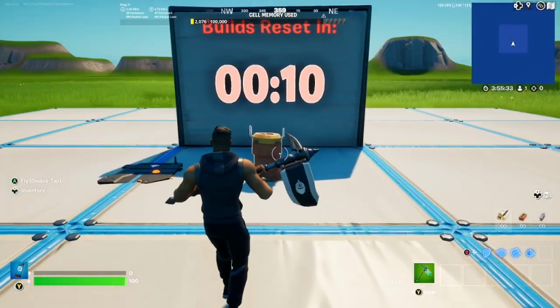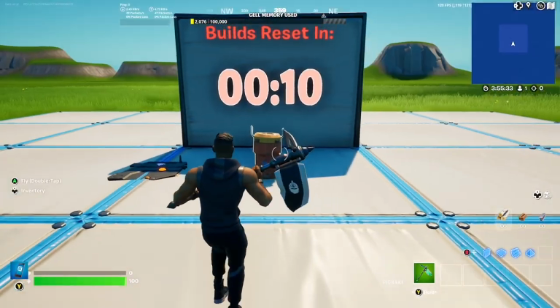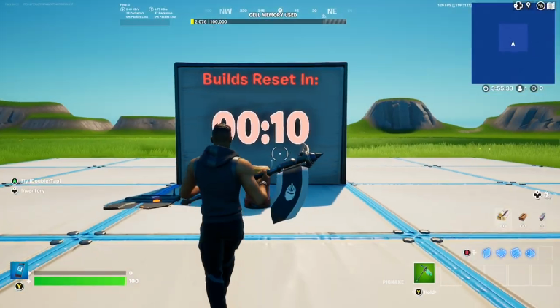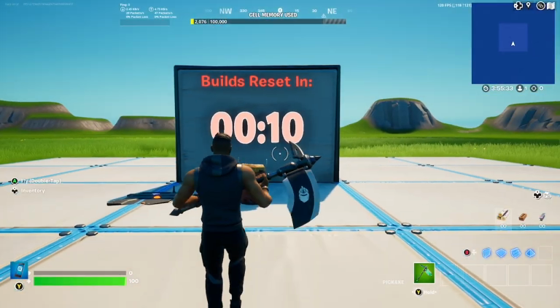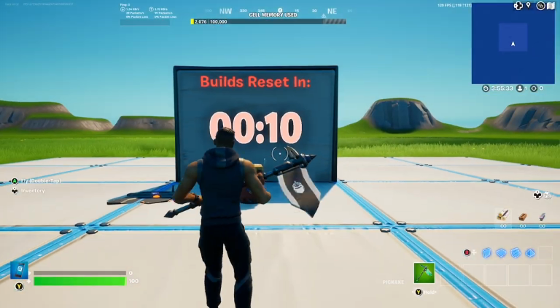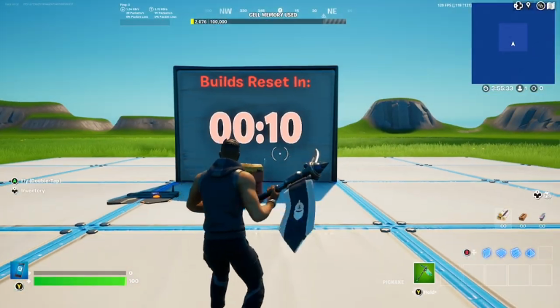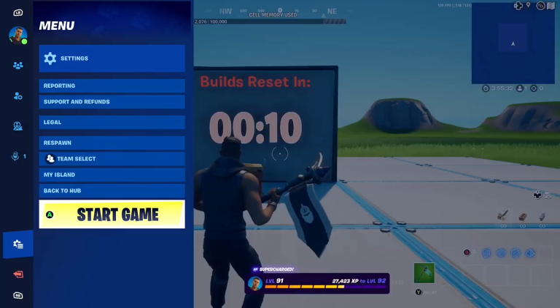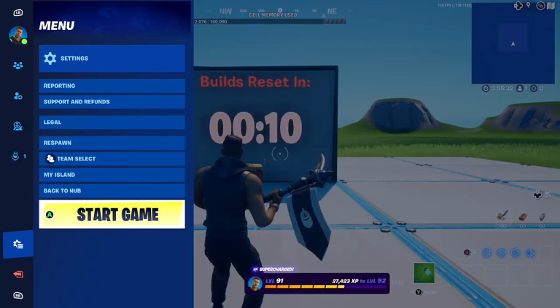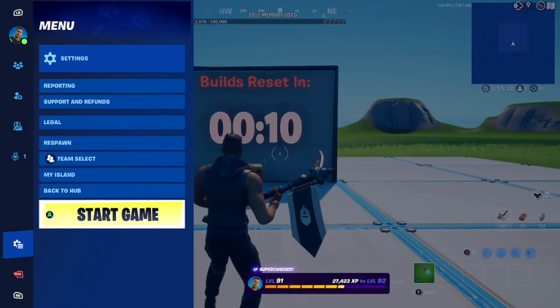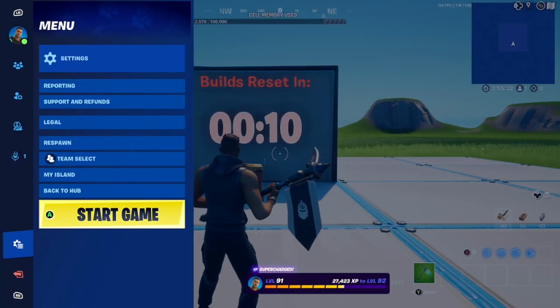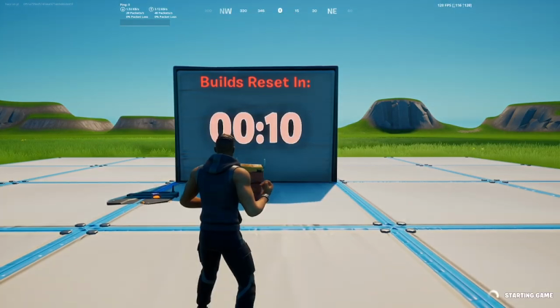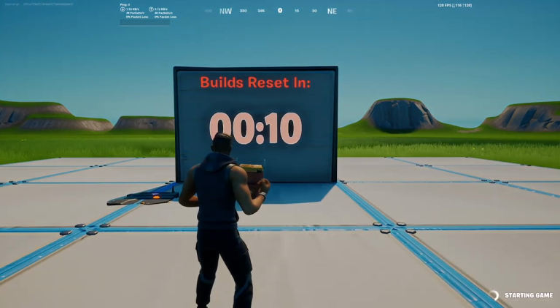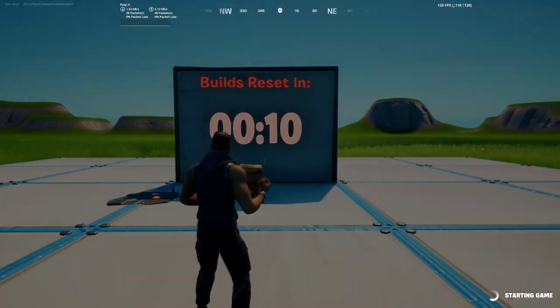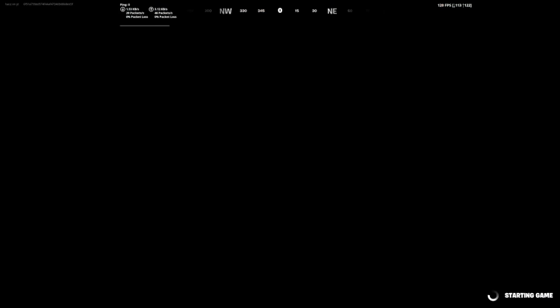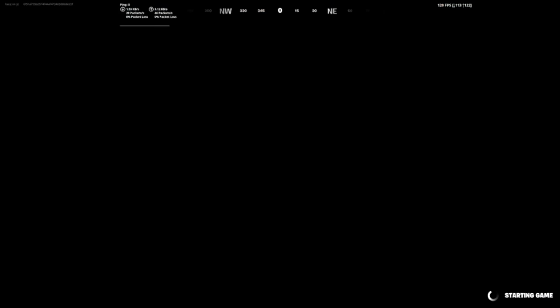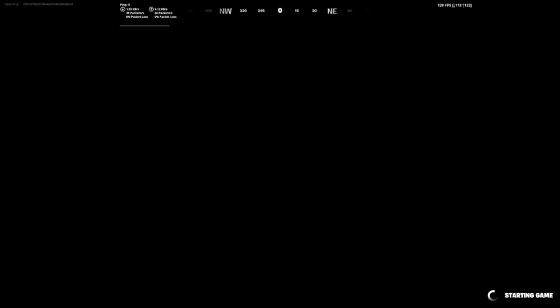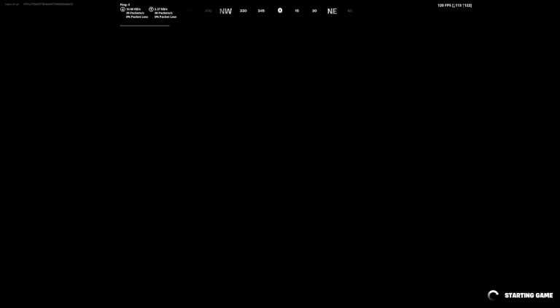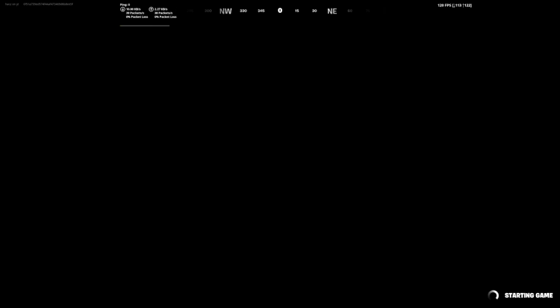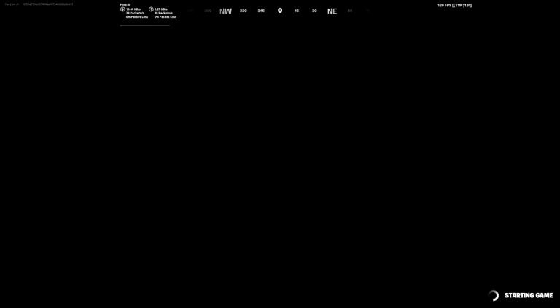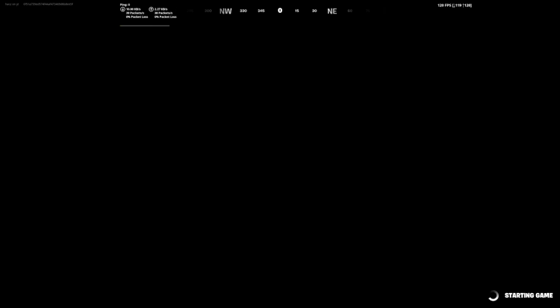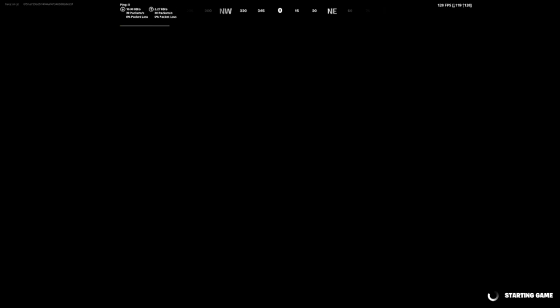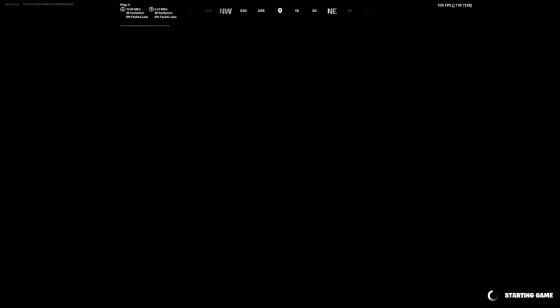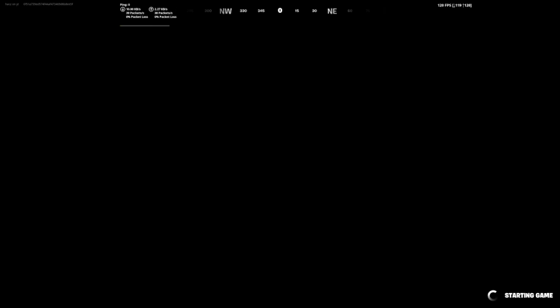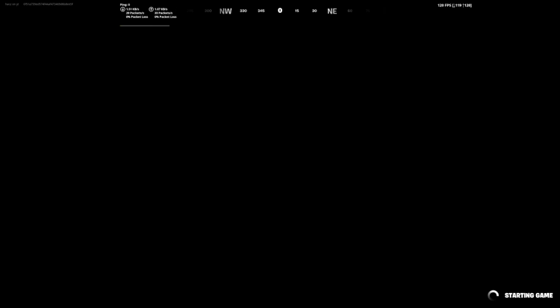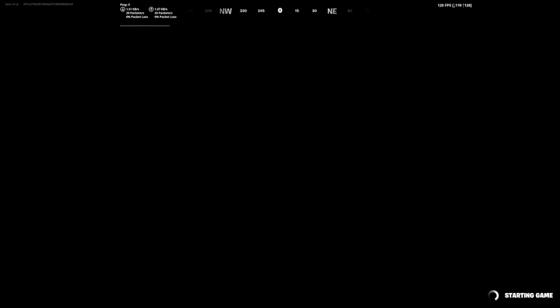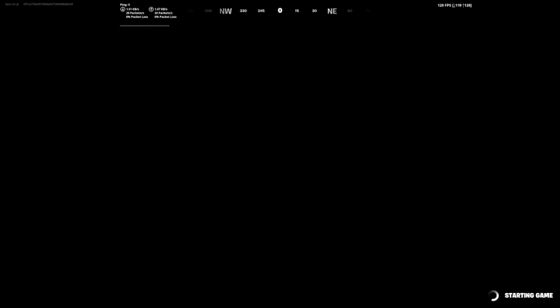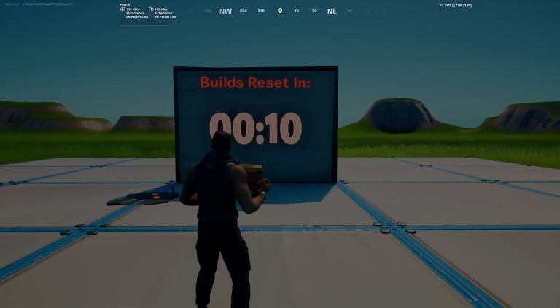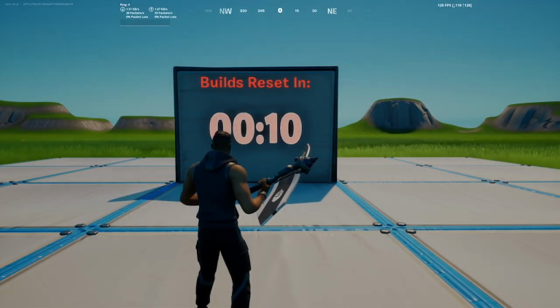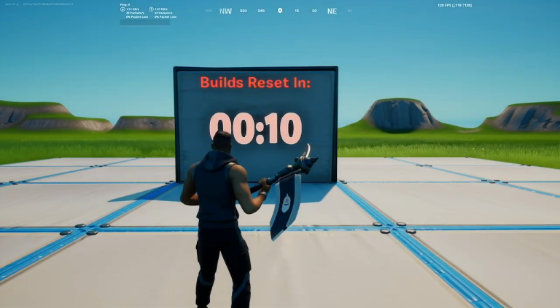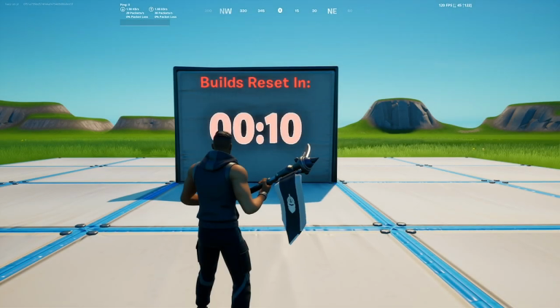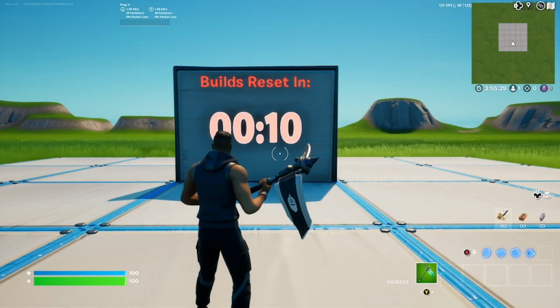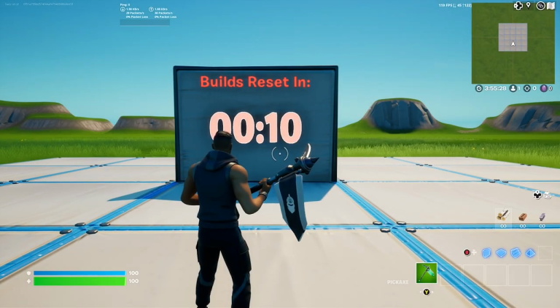That's how to make automatically reset builds in Fortnite Creative. Now let's start the game and test it out.